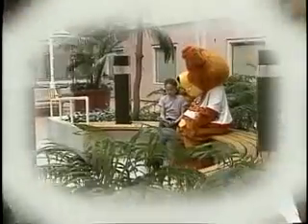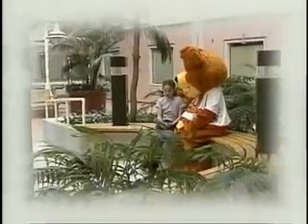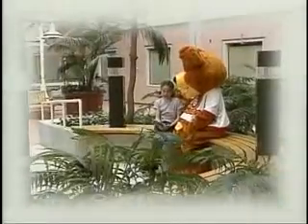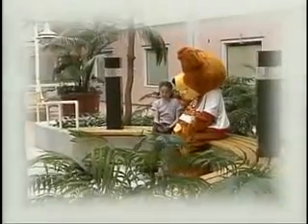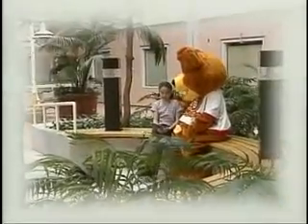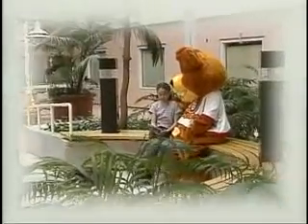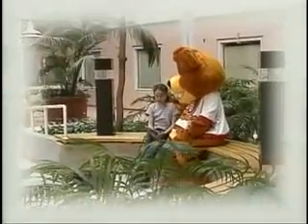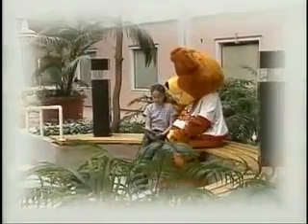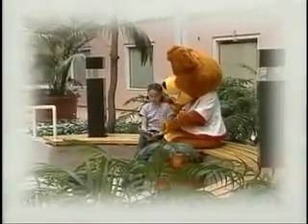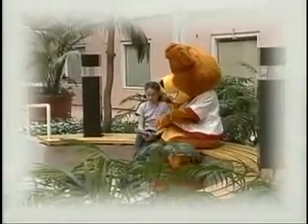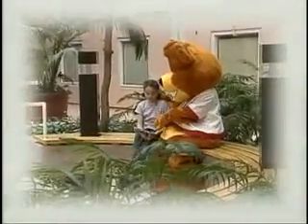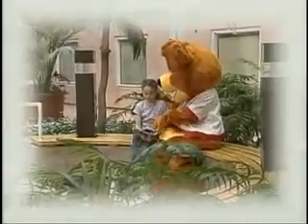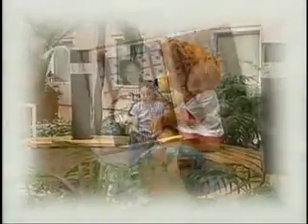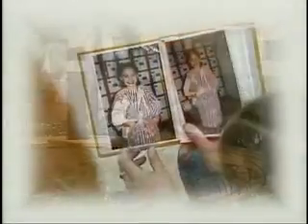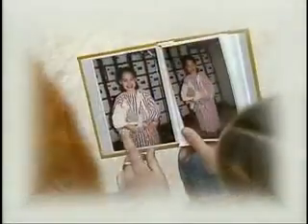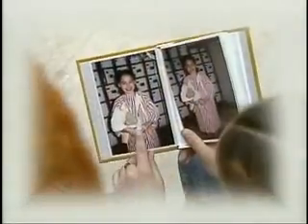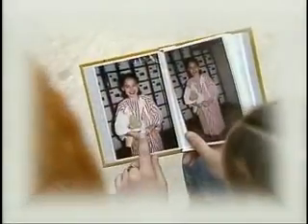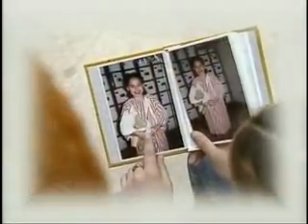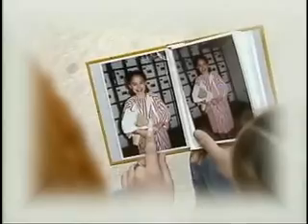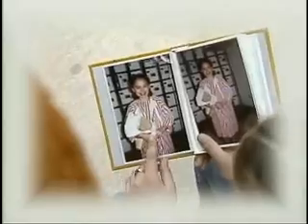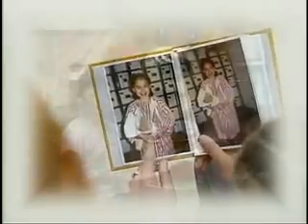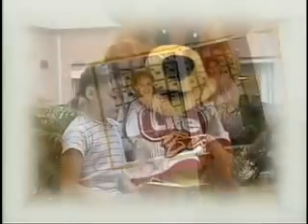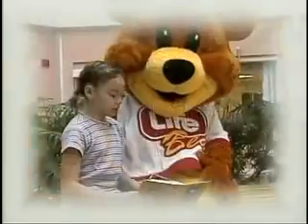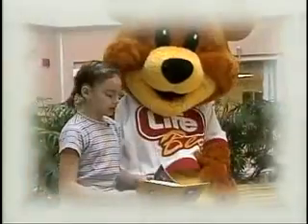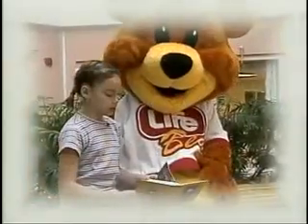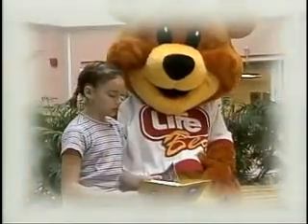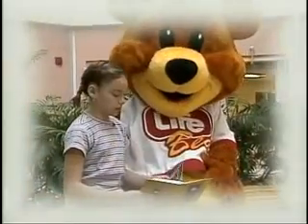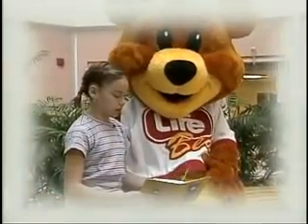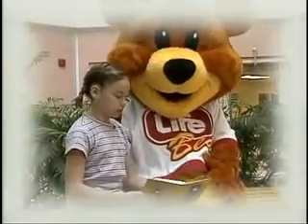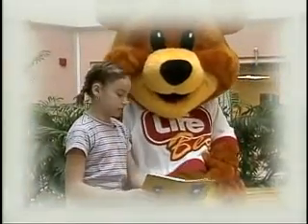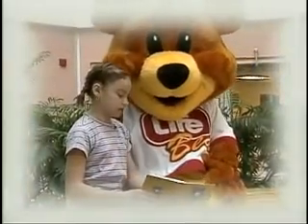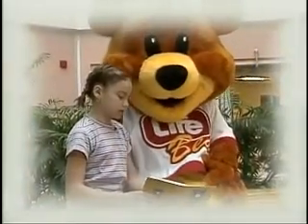I got to keep my own teddy bear and wear my own socks, but I didn't get to wear my own pajamas.